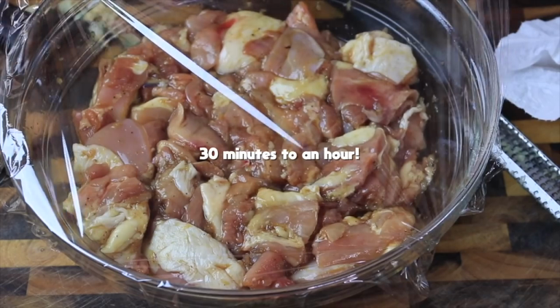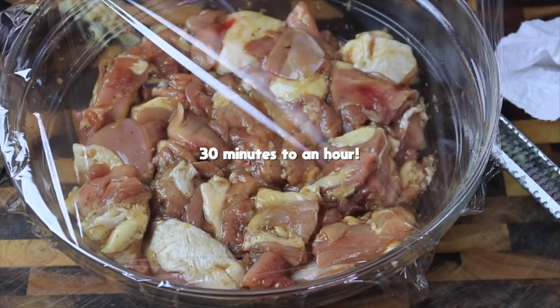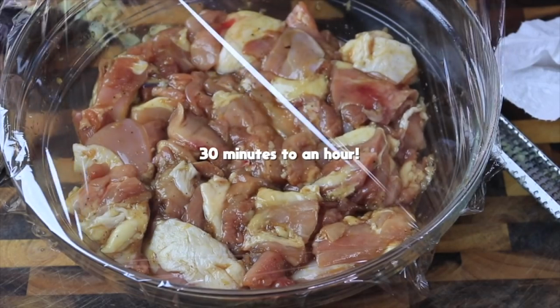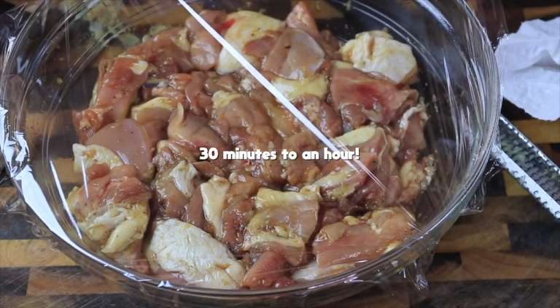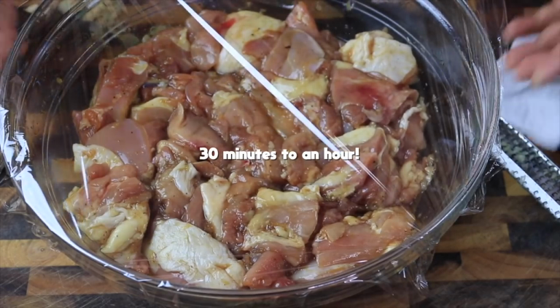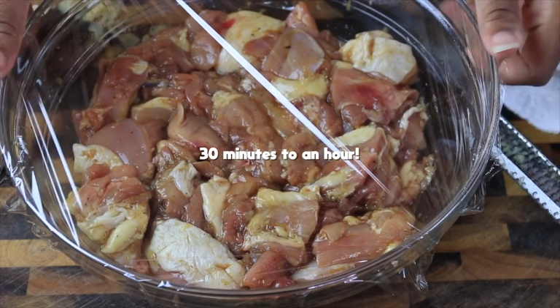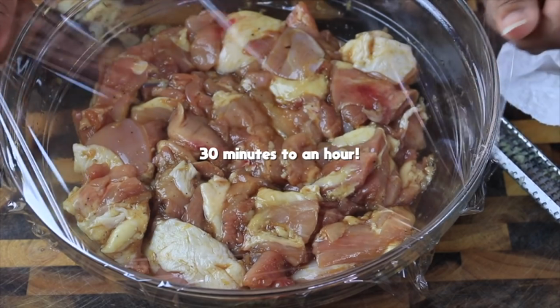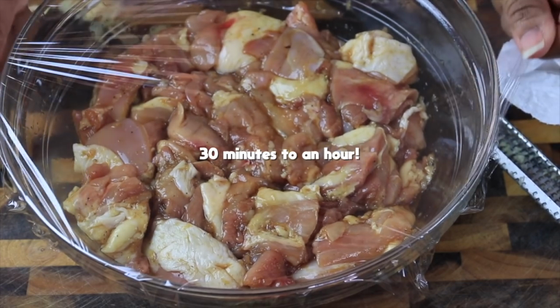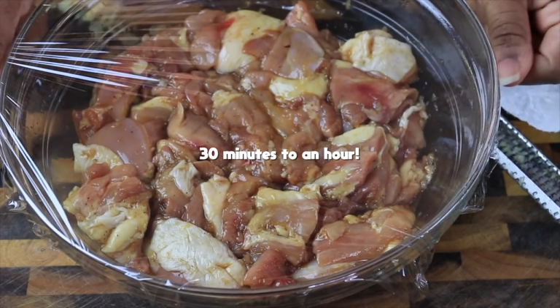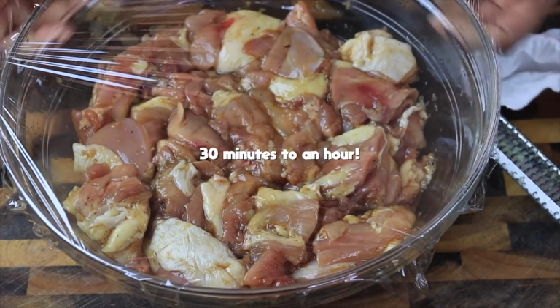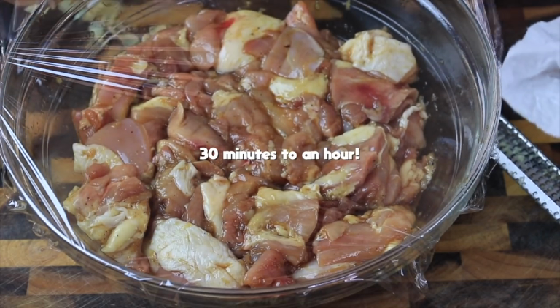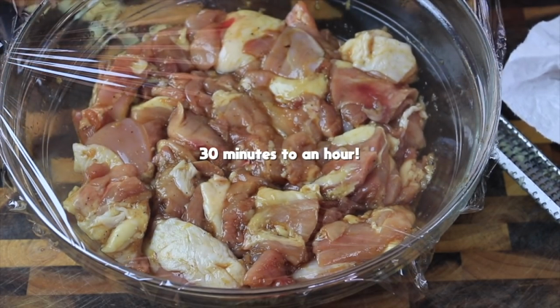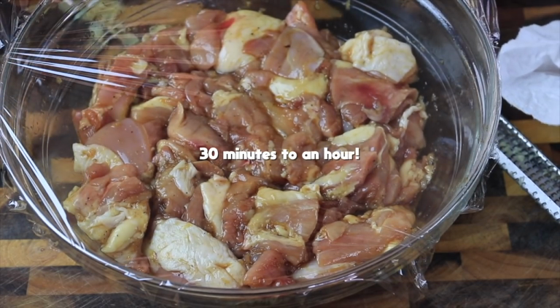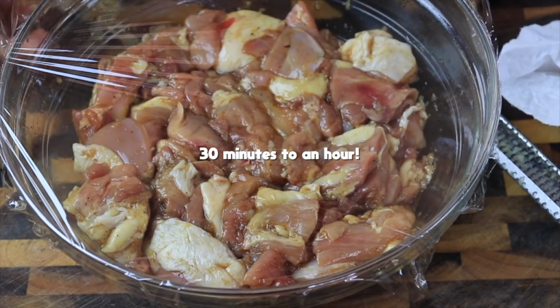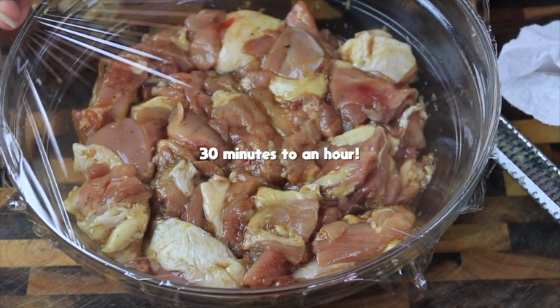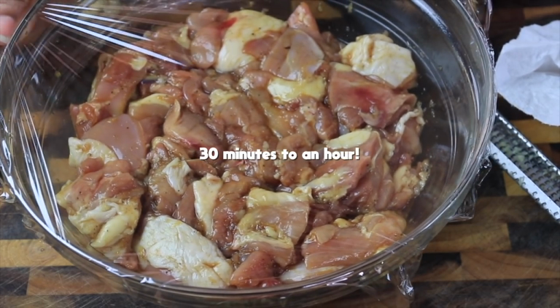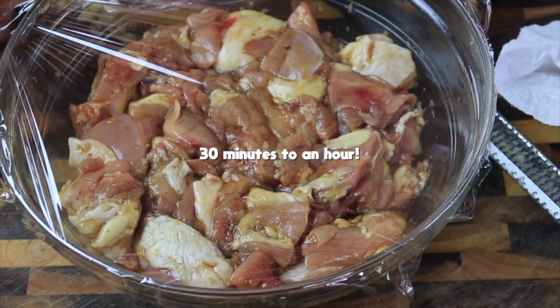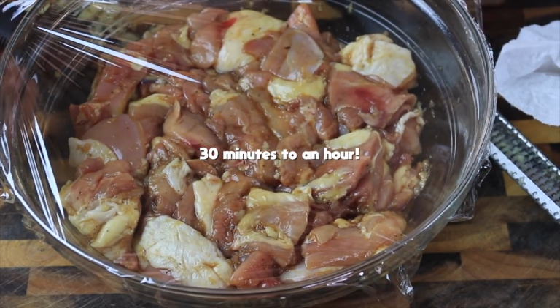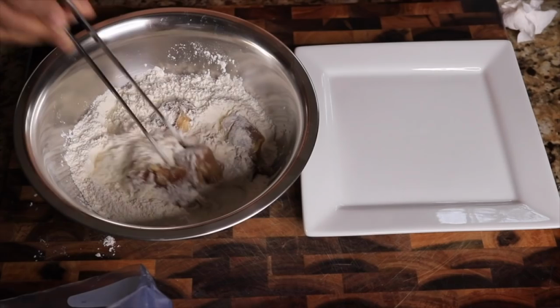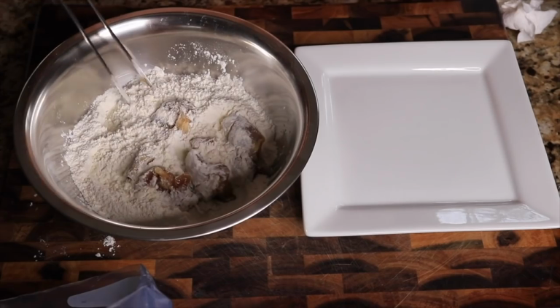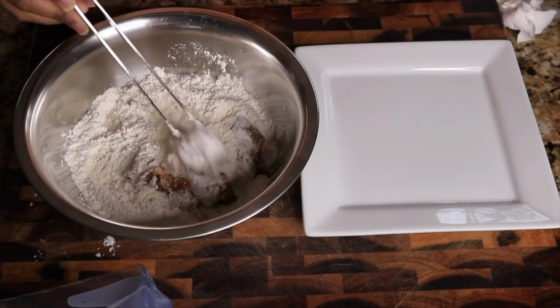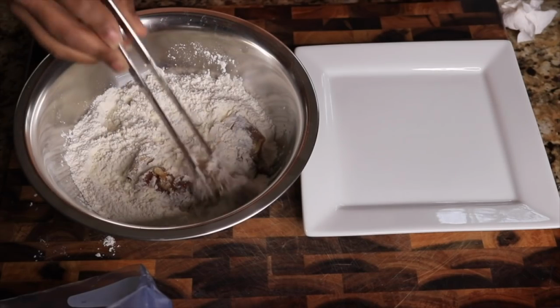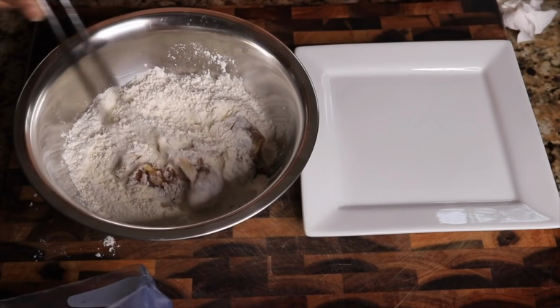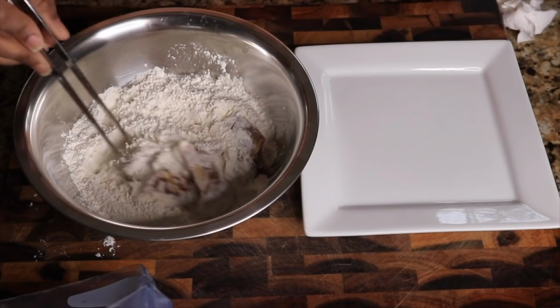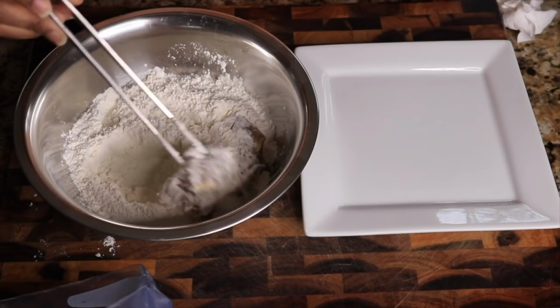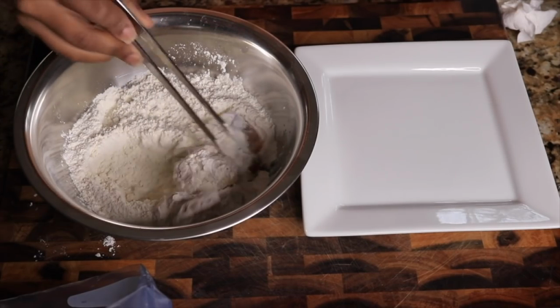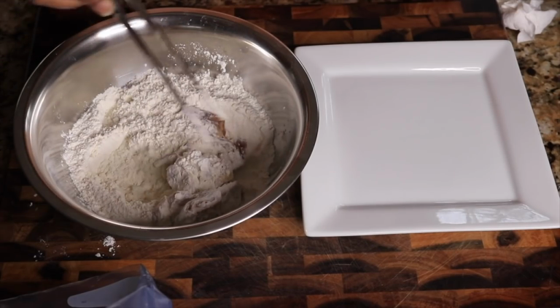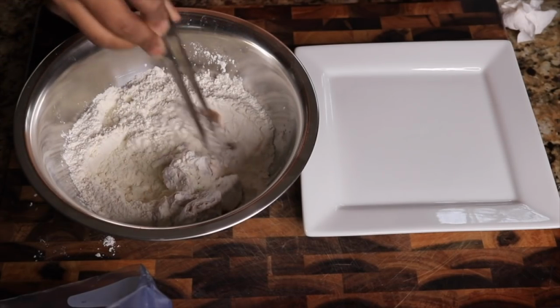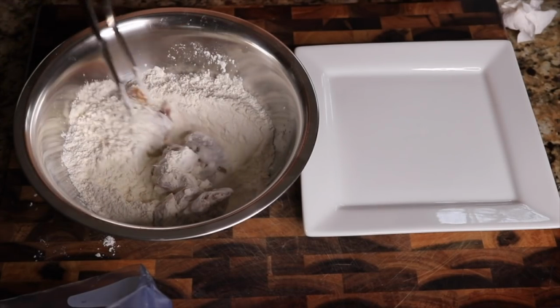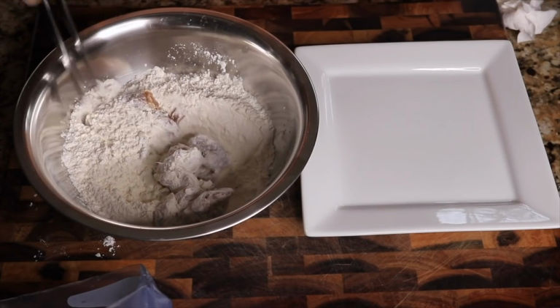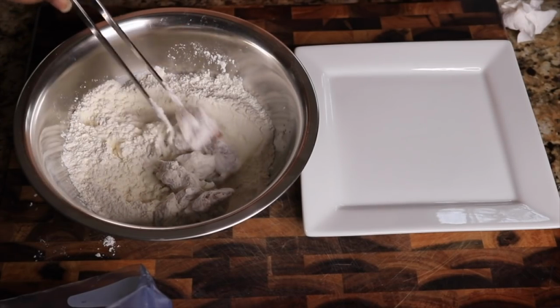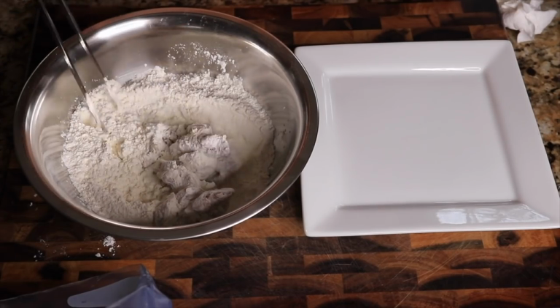Cover this with plastic wrap and set it aside on your counter for about an hour. Don't go longer than that — it might get too salty. Then you're going to coat the chicken in a dredge.